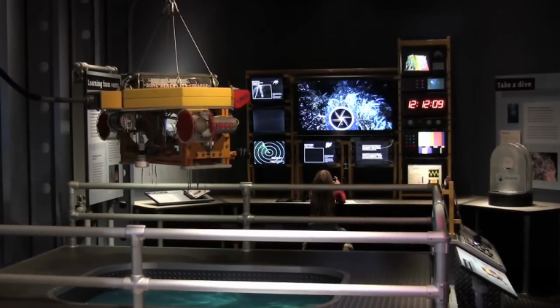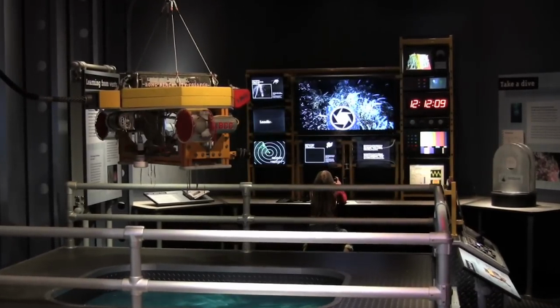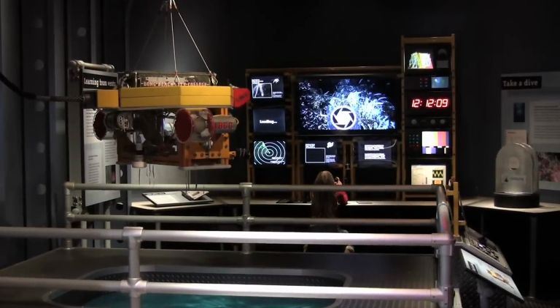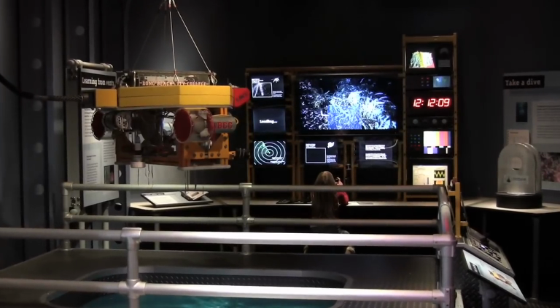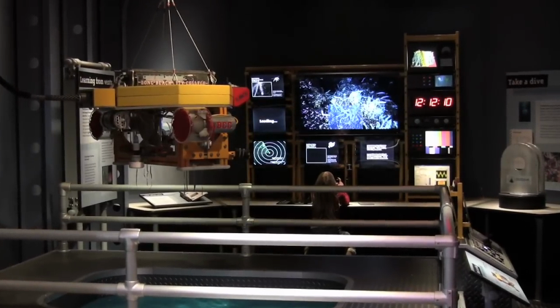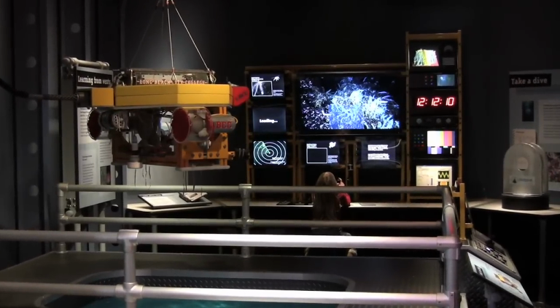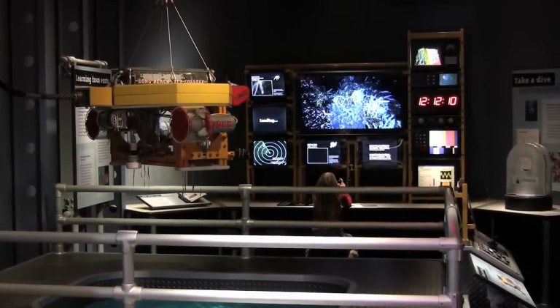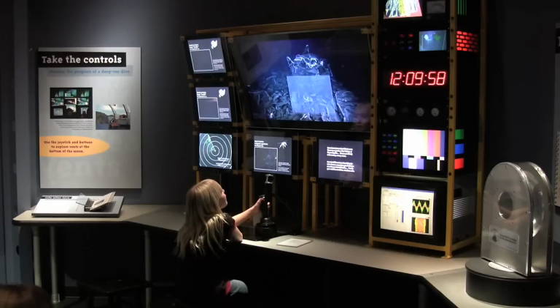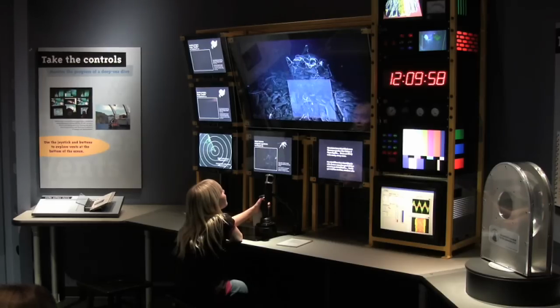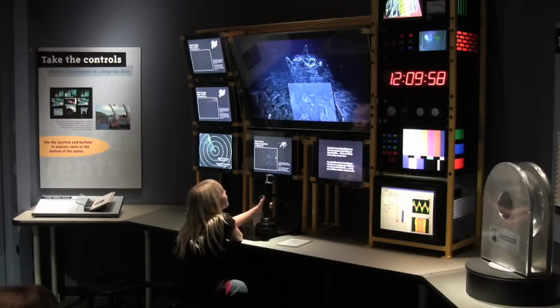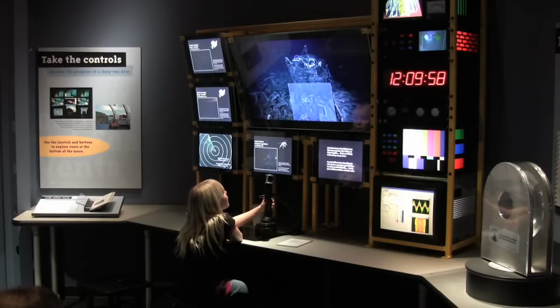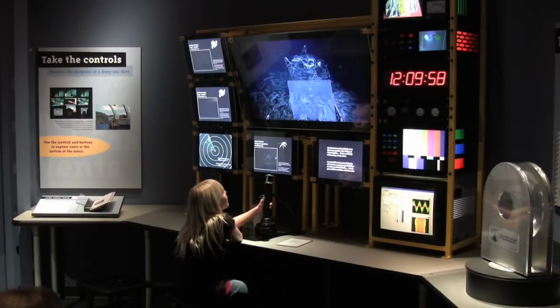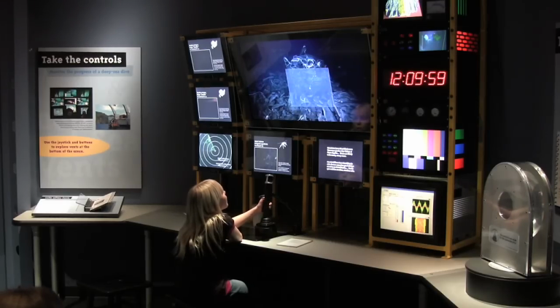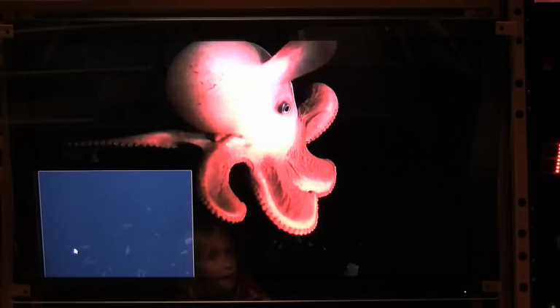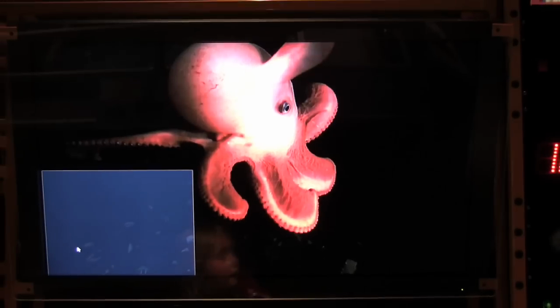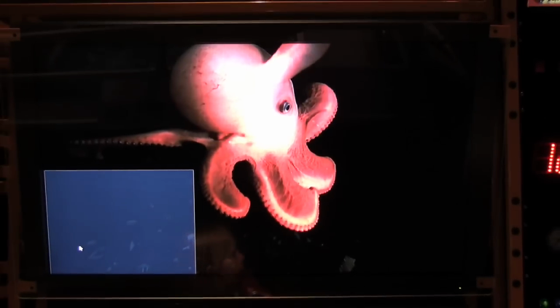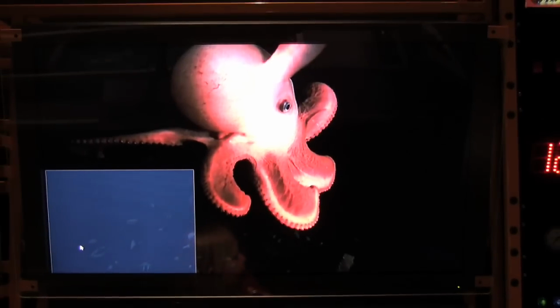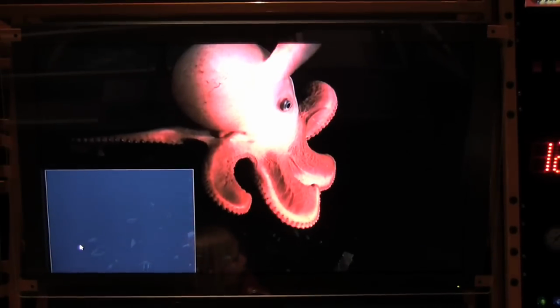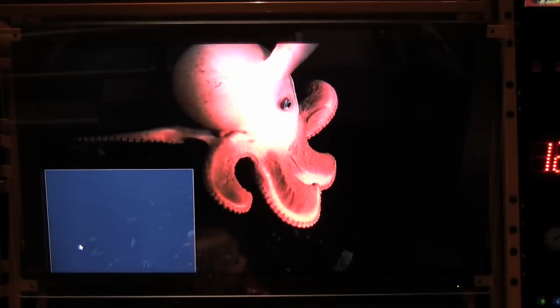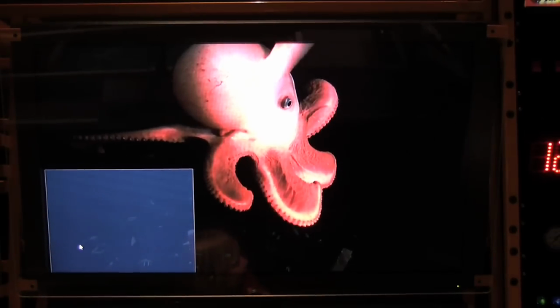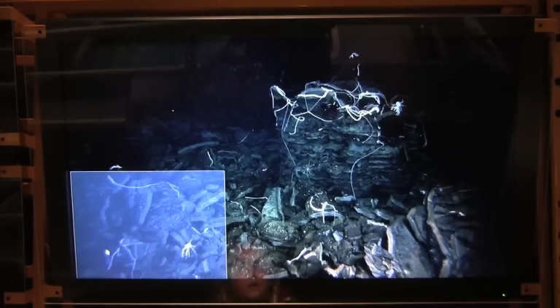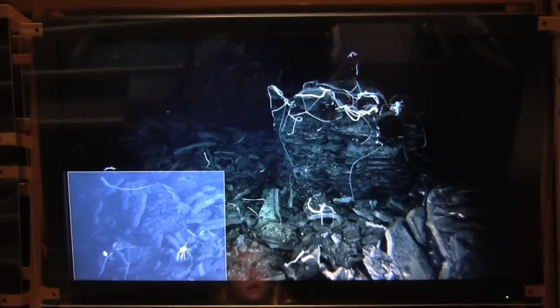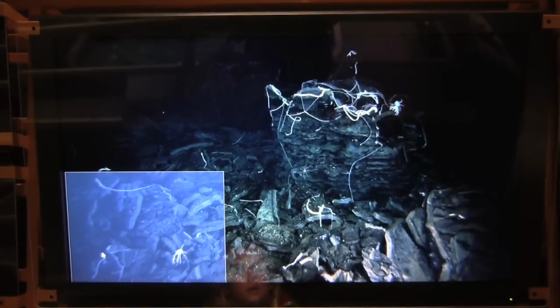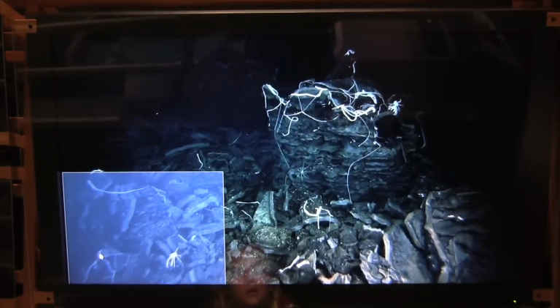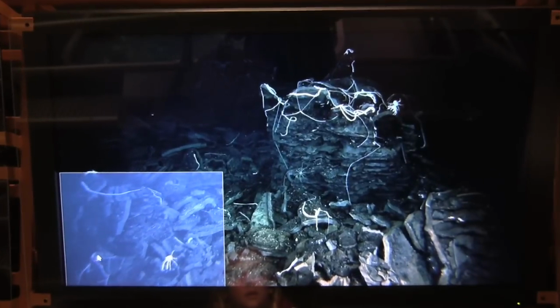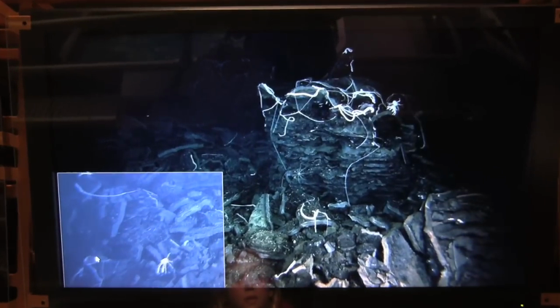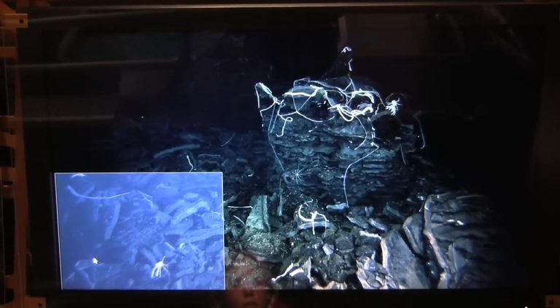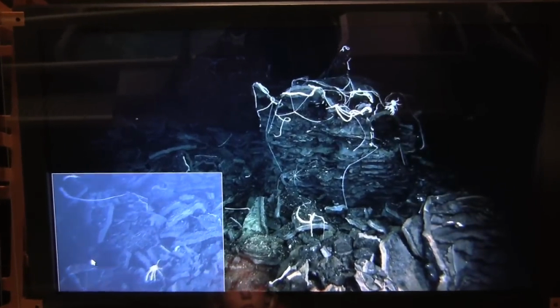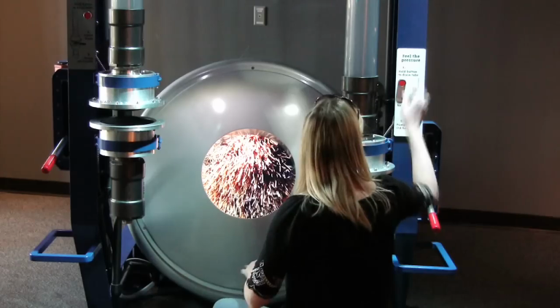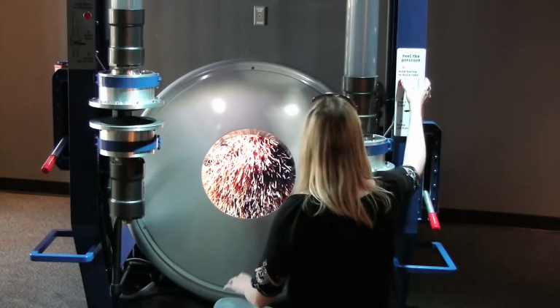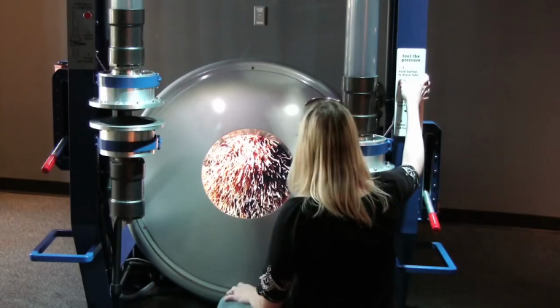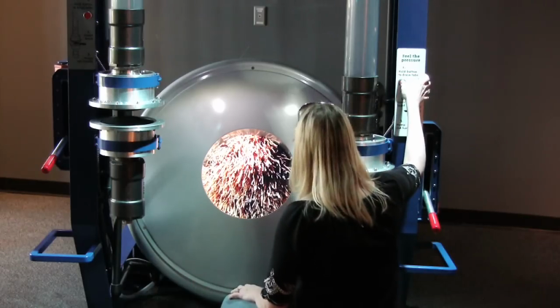In the deep sea zone, you can explore vents at the bottom of the ocean, or feel the effects of ocean pressure.